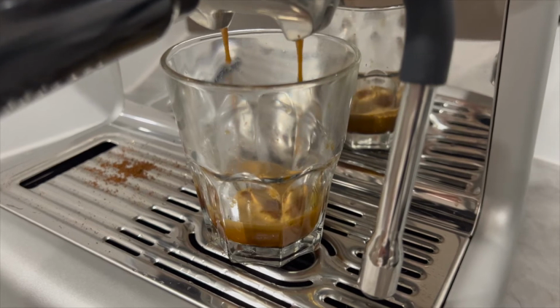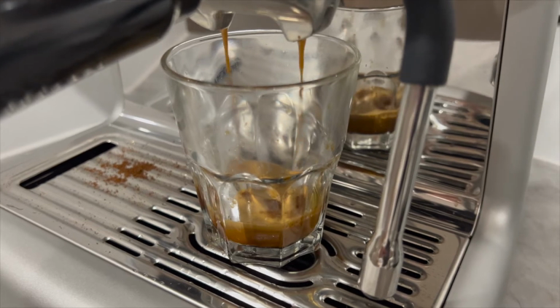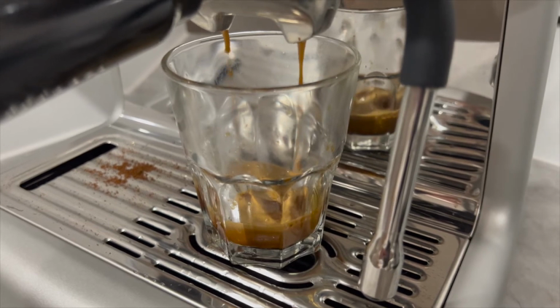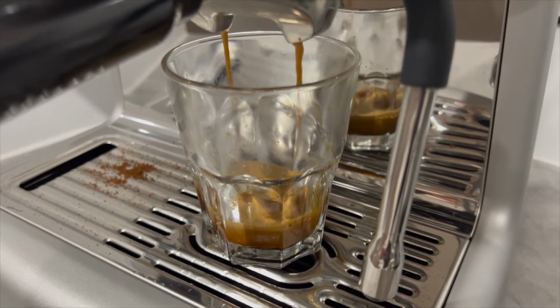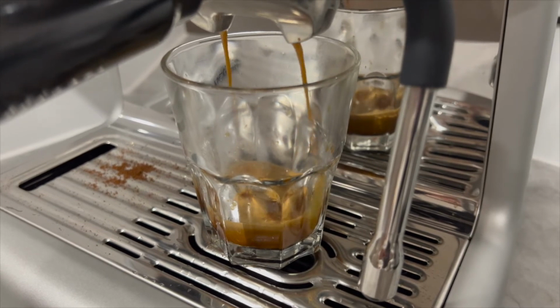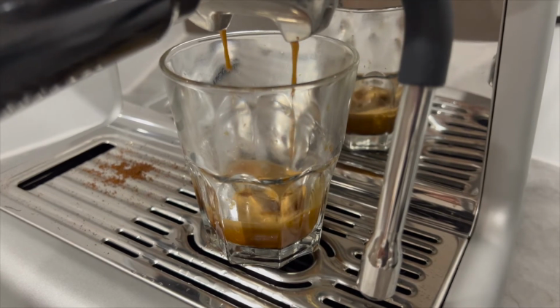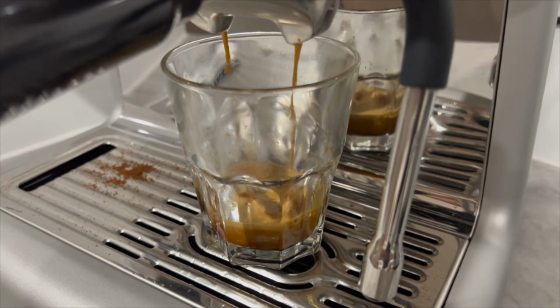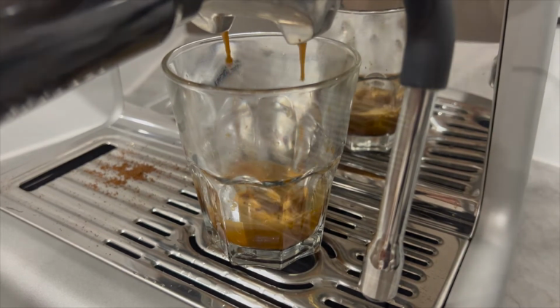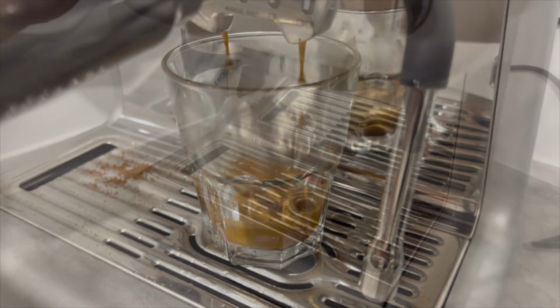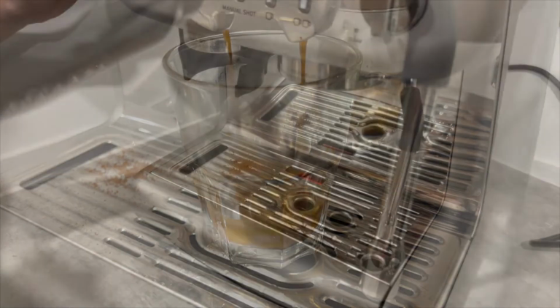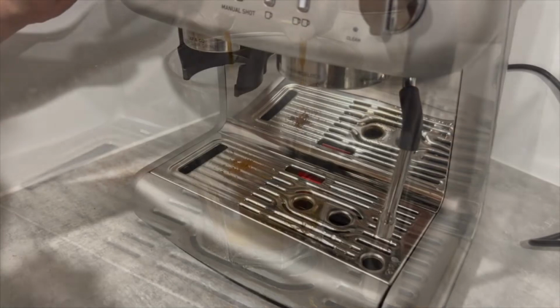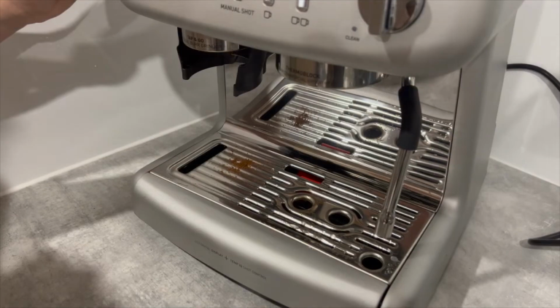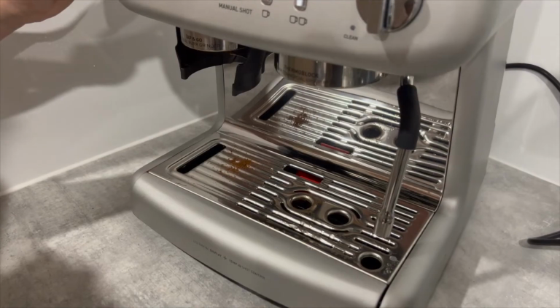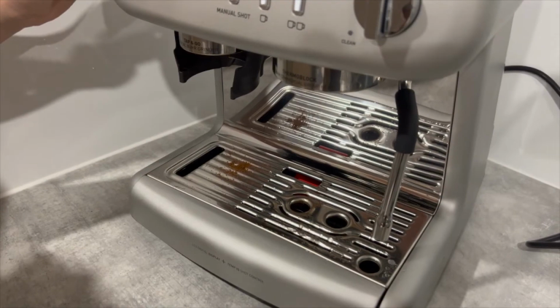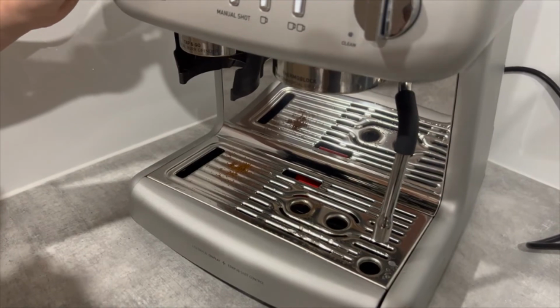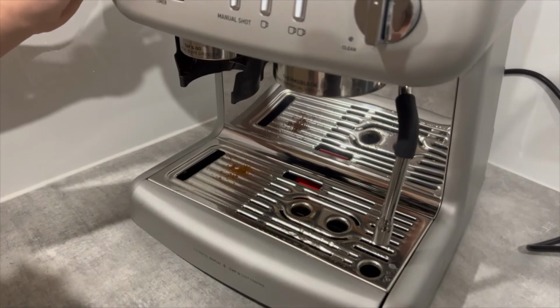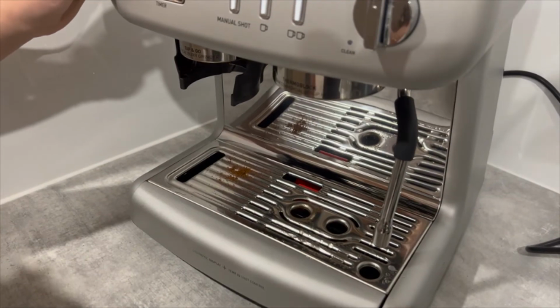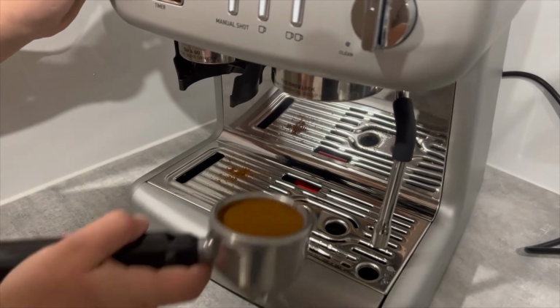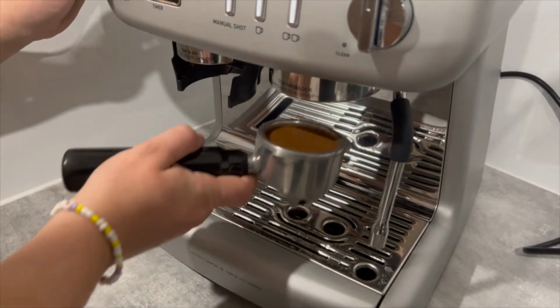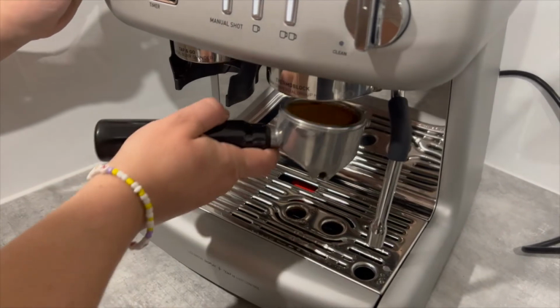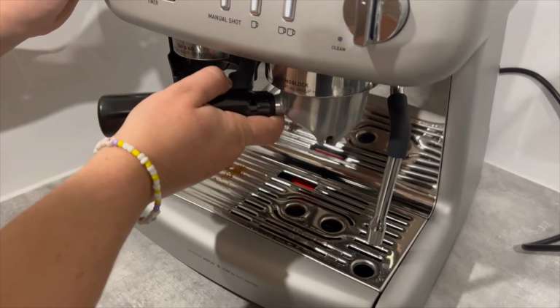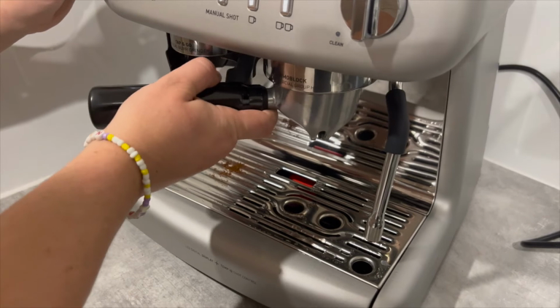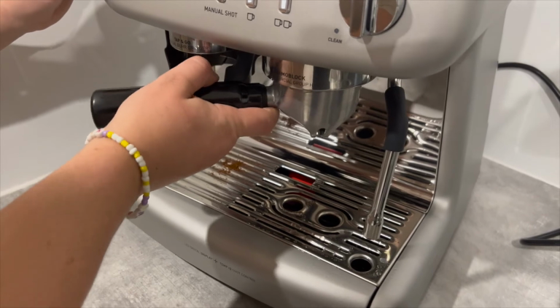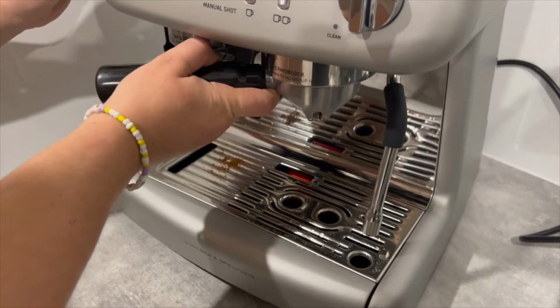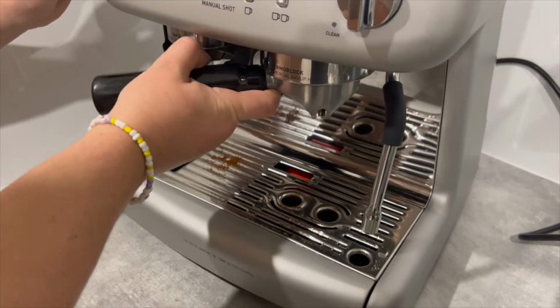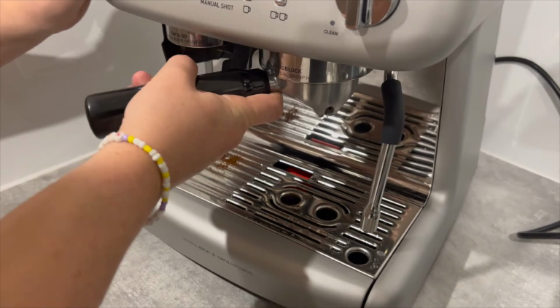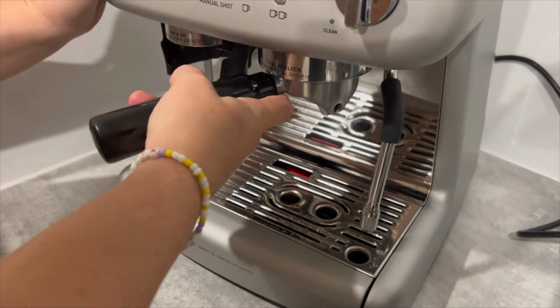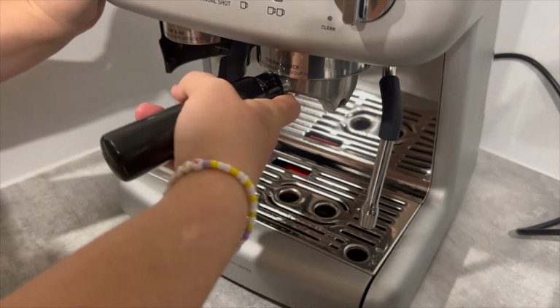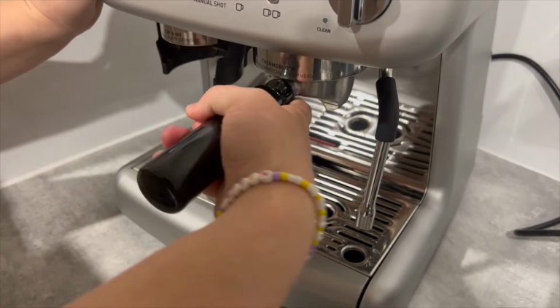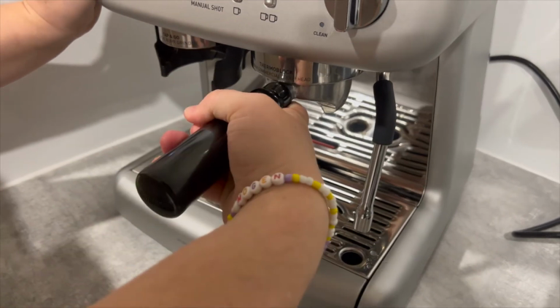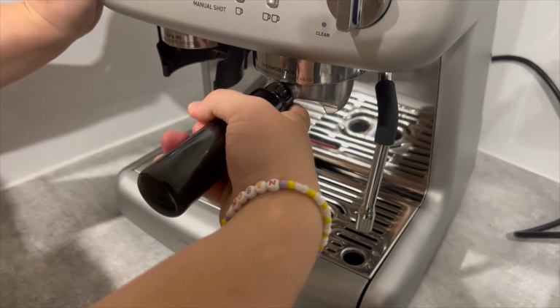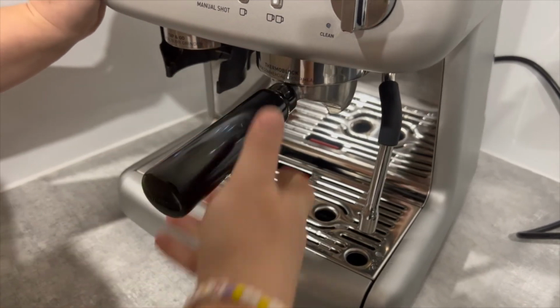We liked the way the group handle clearly aligns in the group head, rather than guessing how tight we needed to push it.